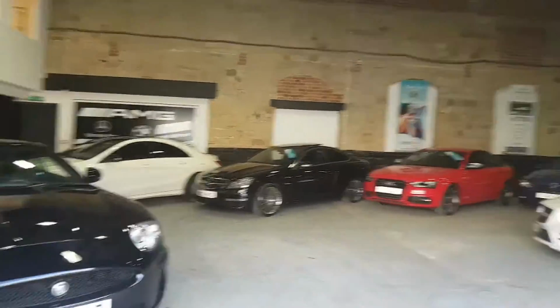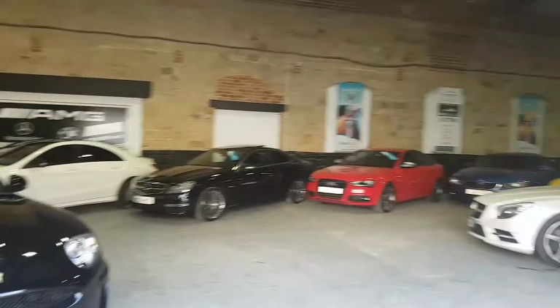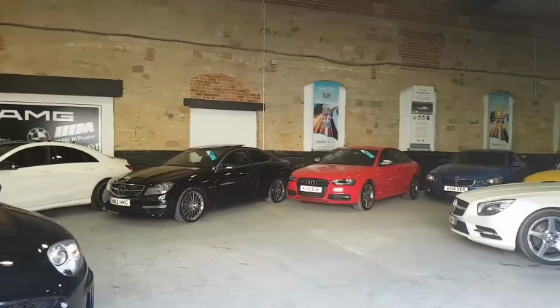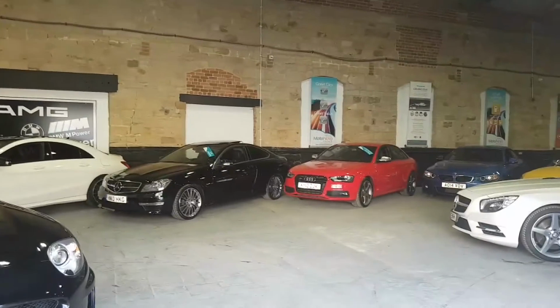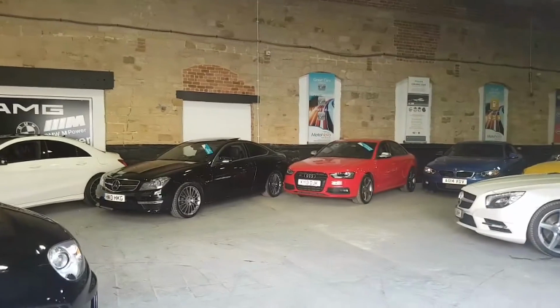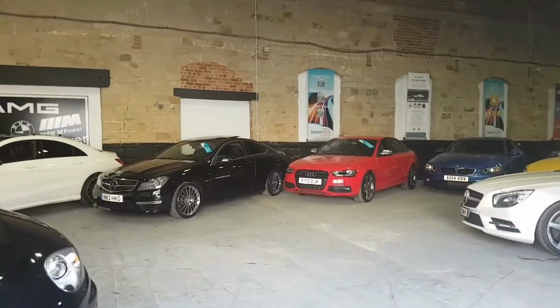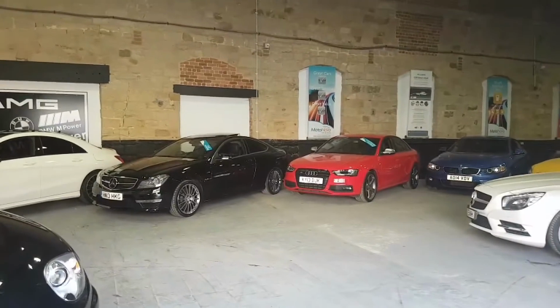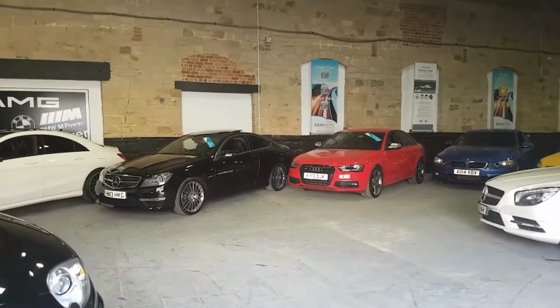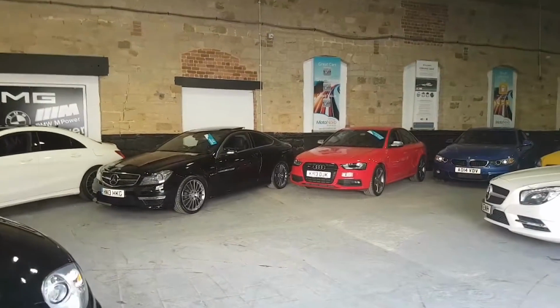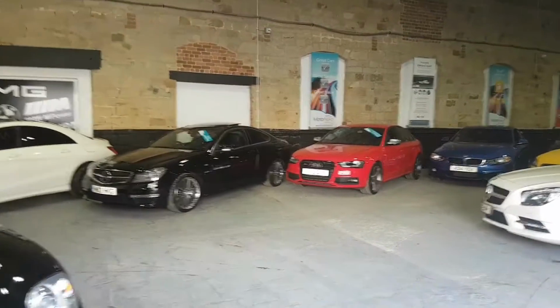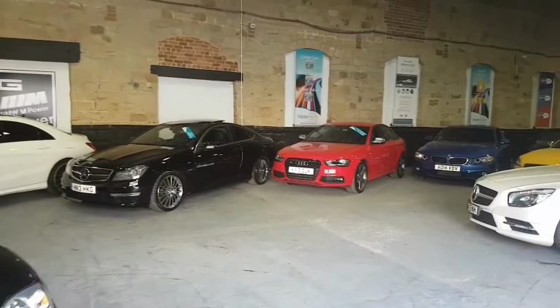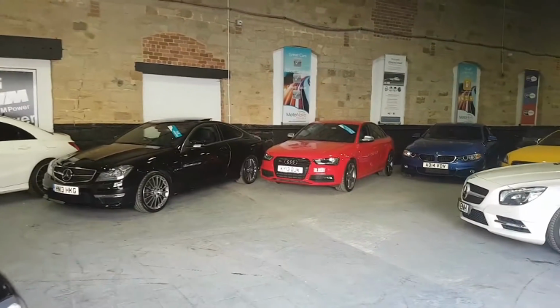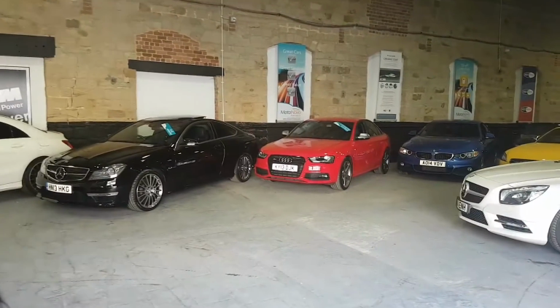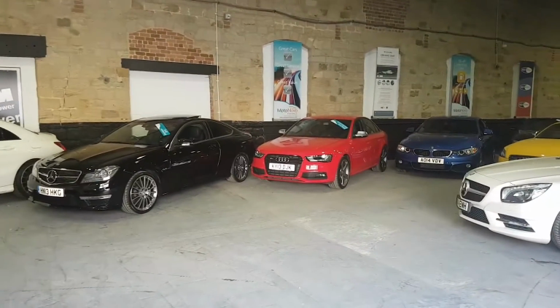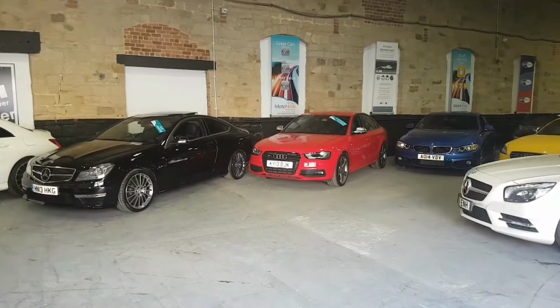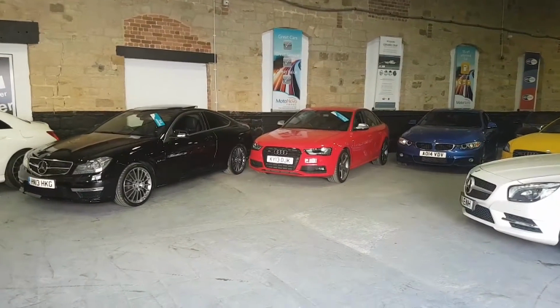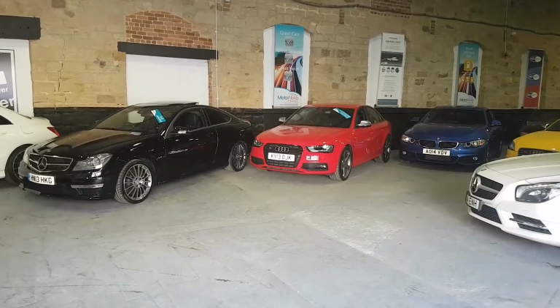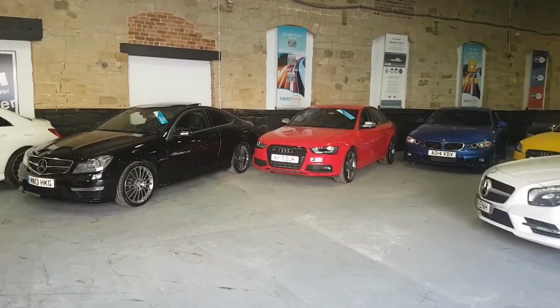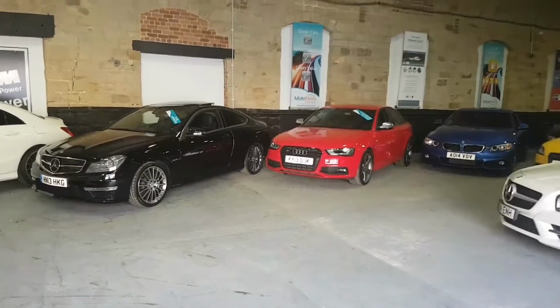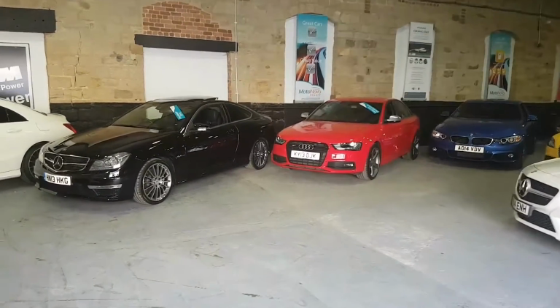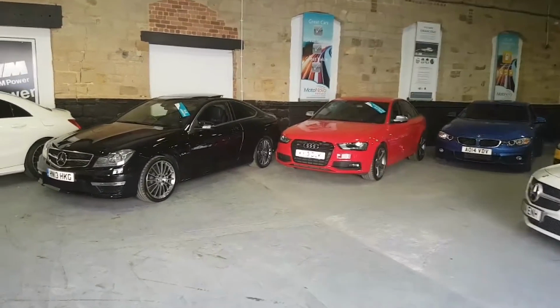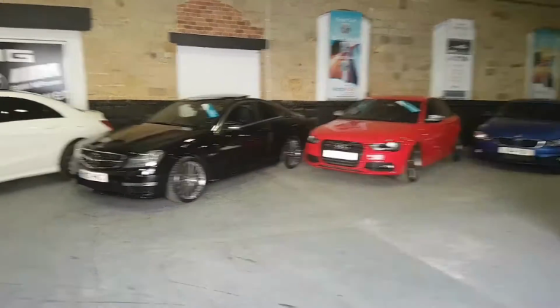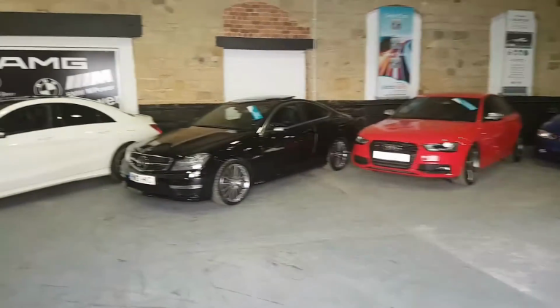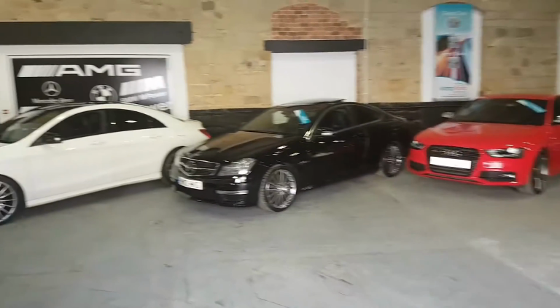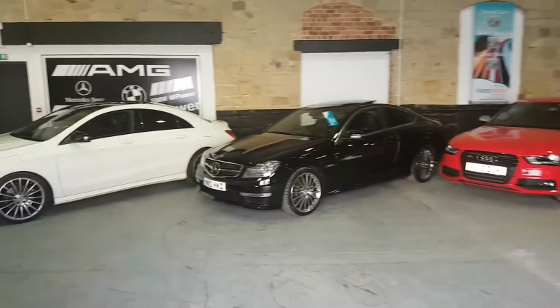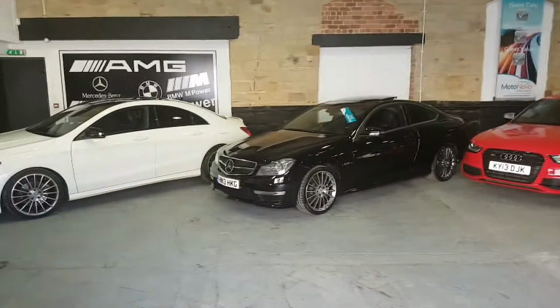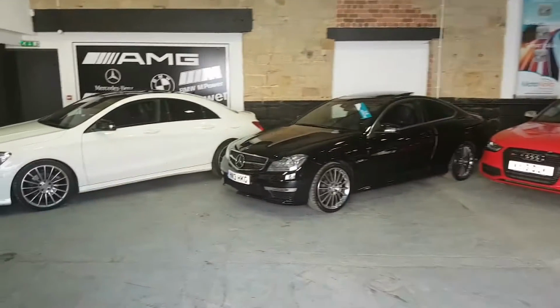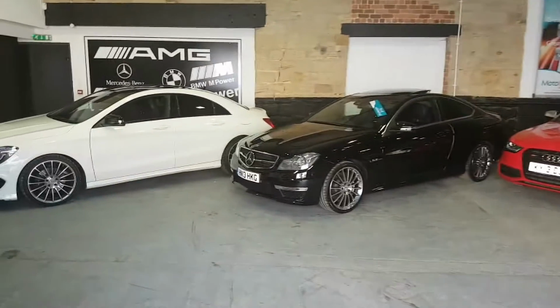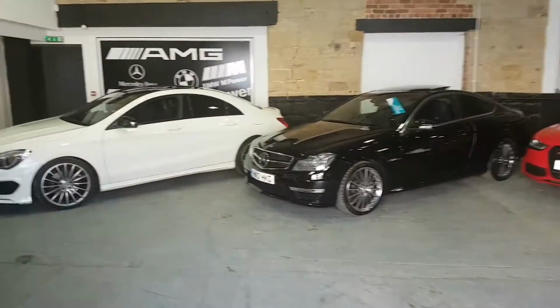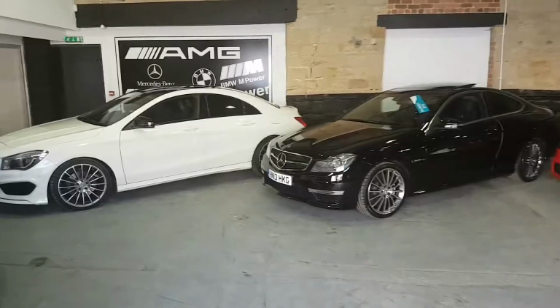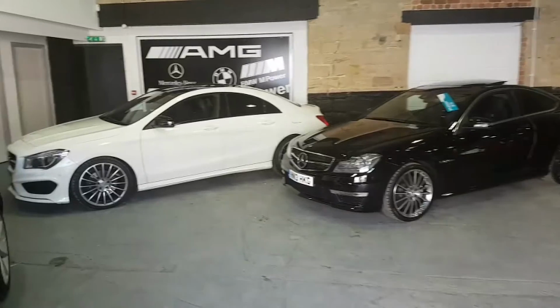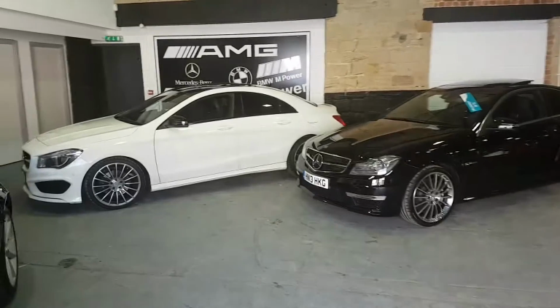Just go through — you can see the sort of things that we have. It's all sports and prestige cars, luxury 4x4s, that sort of thing.